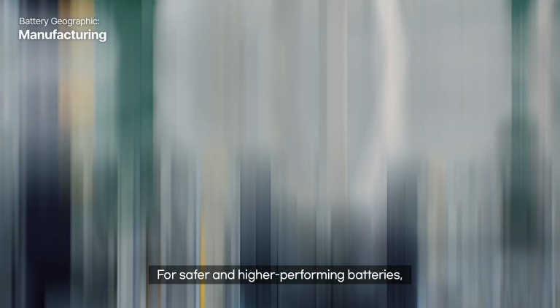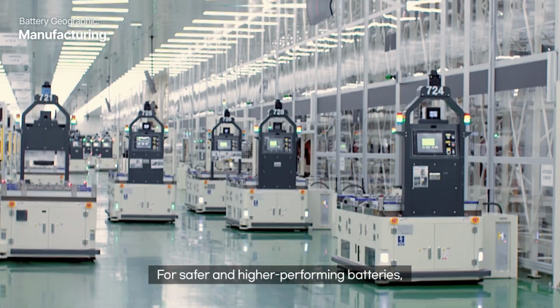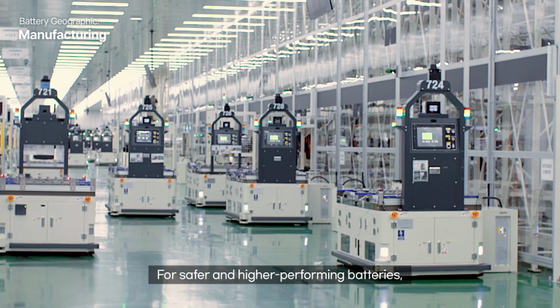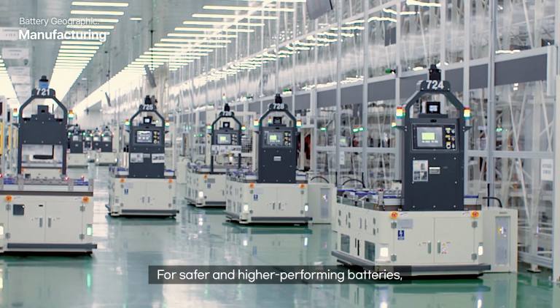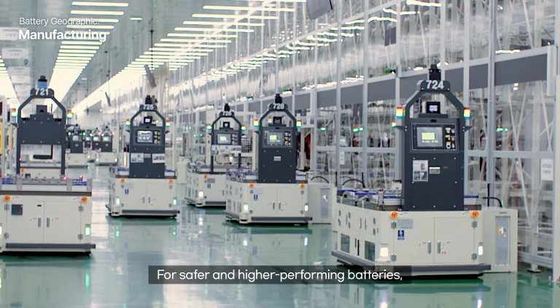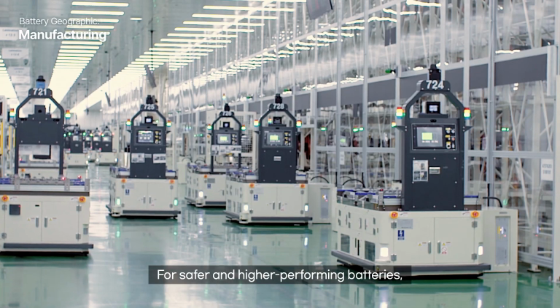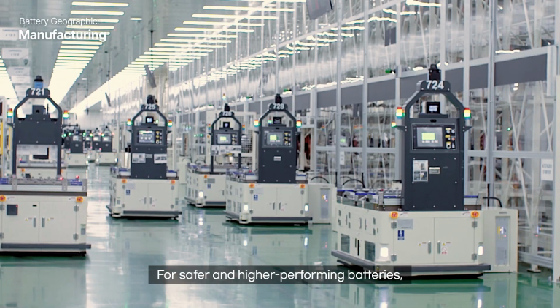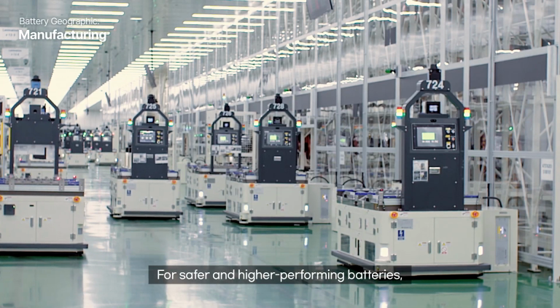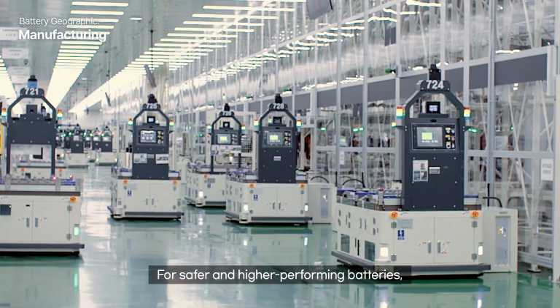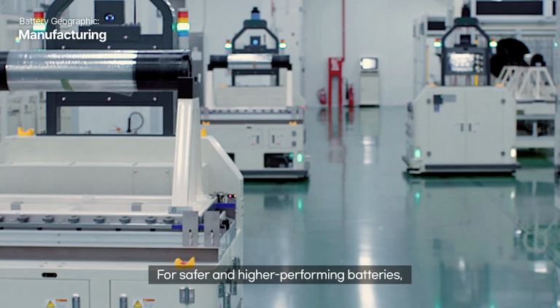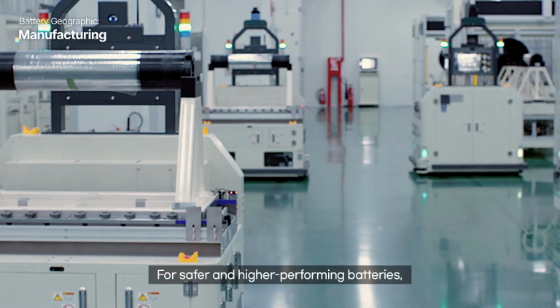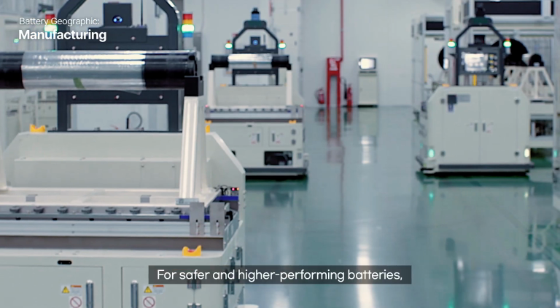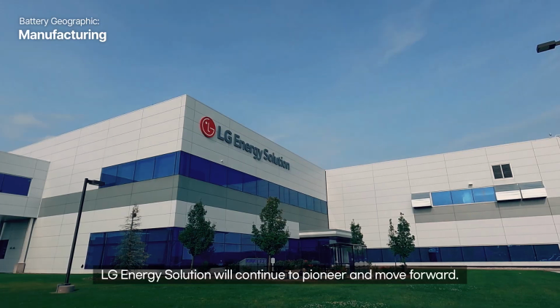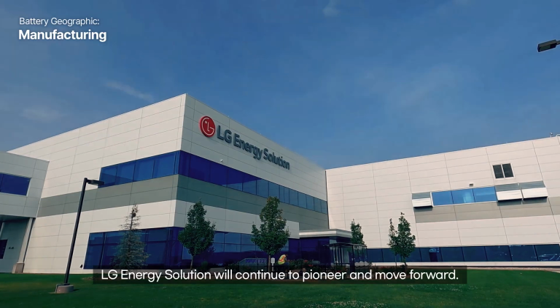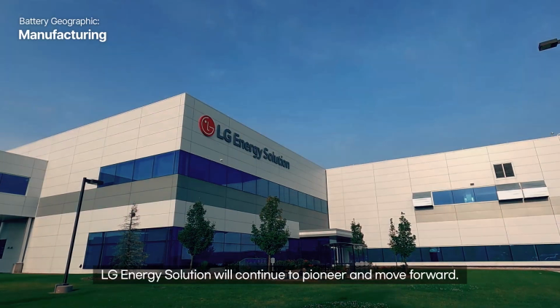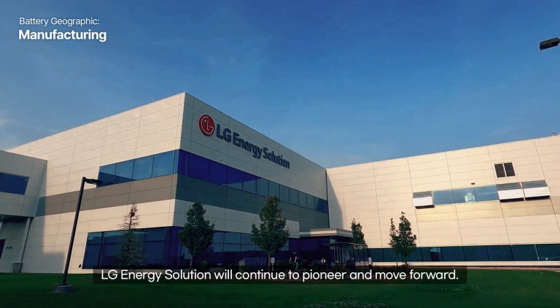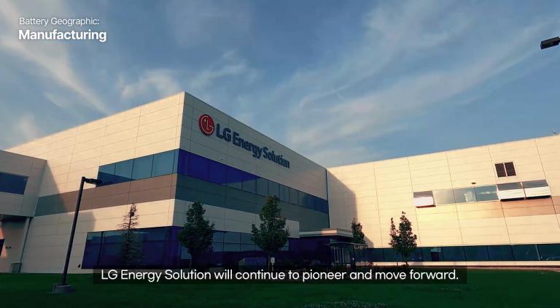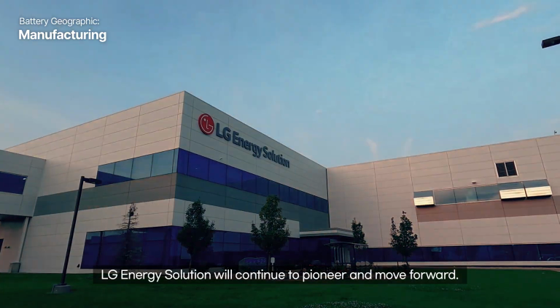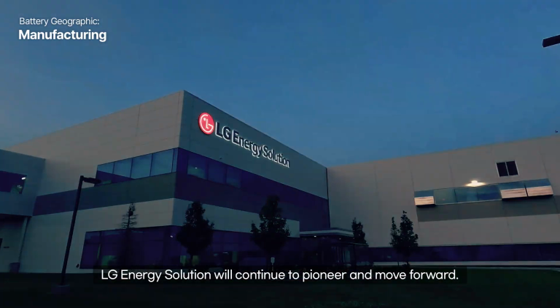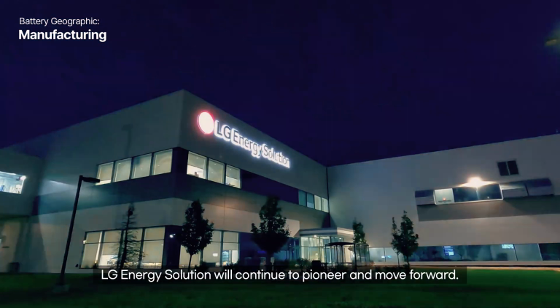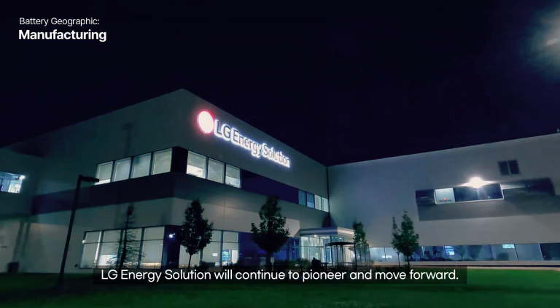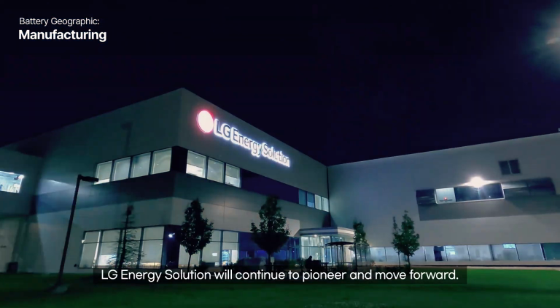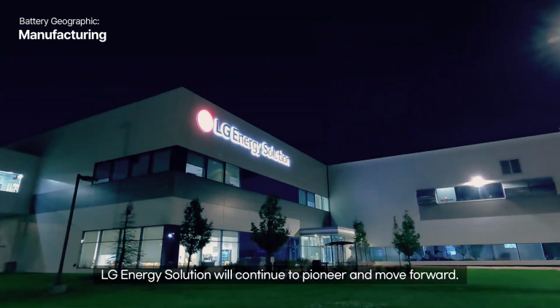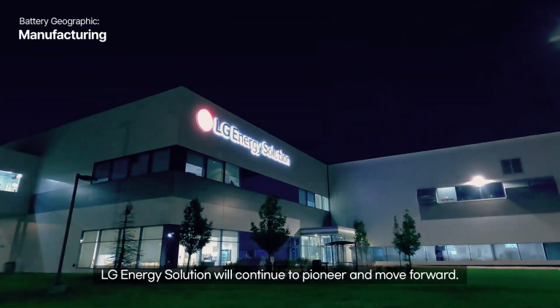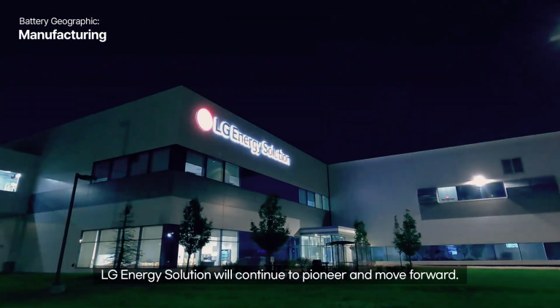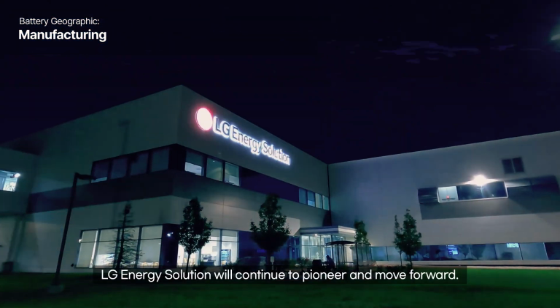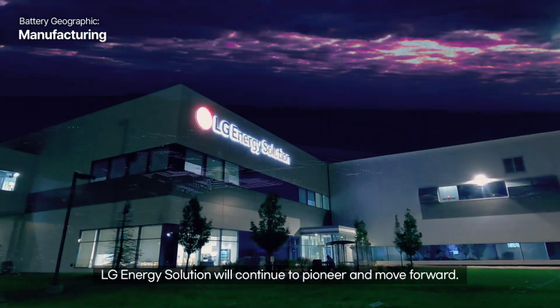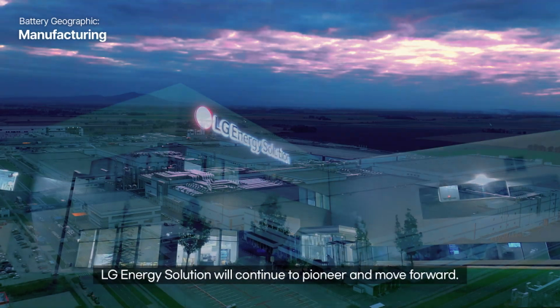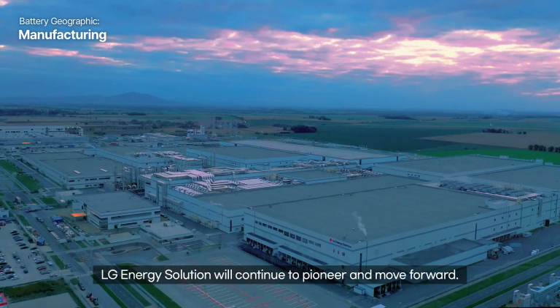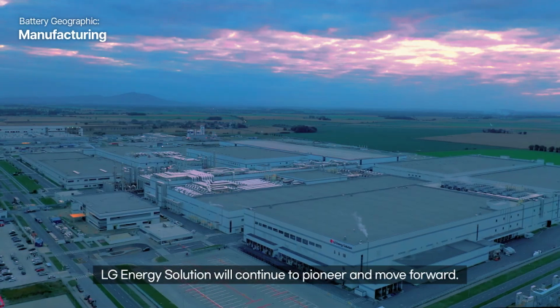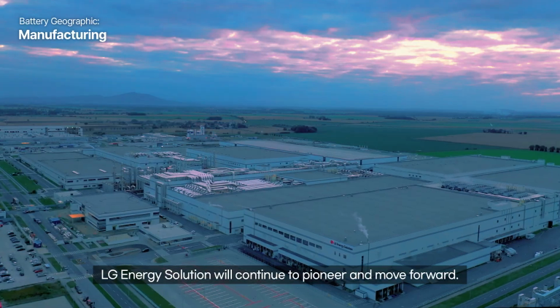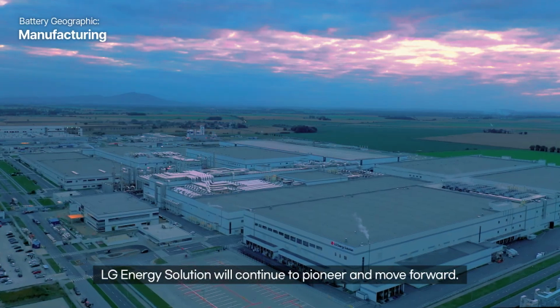For safer and higher performing batteries, LG Energy Solution will continue to pioneer and move forward.